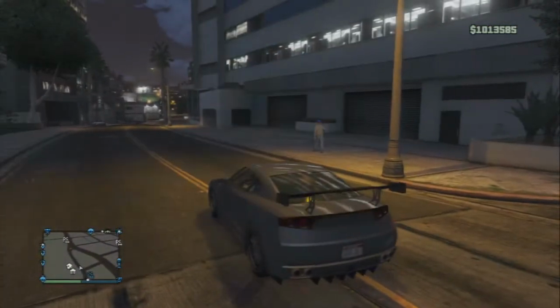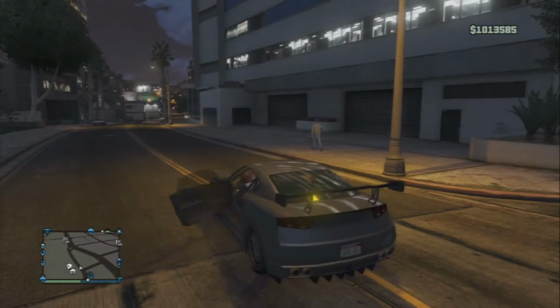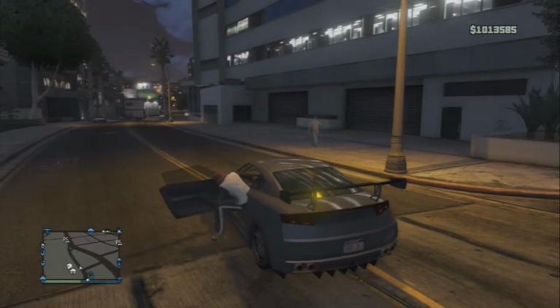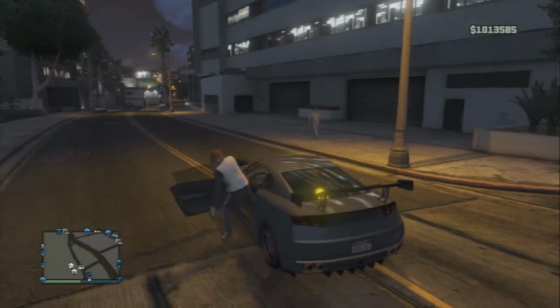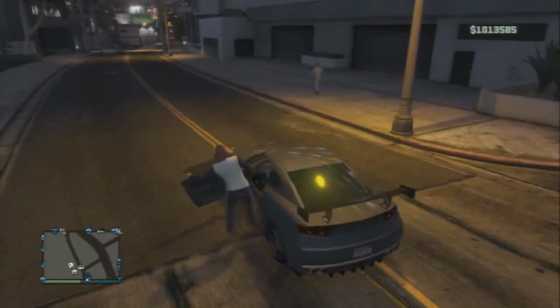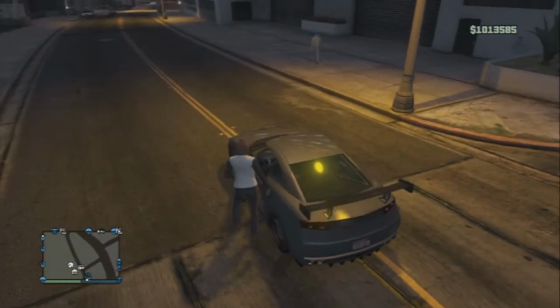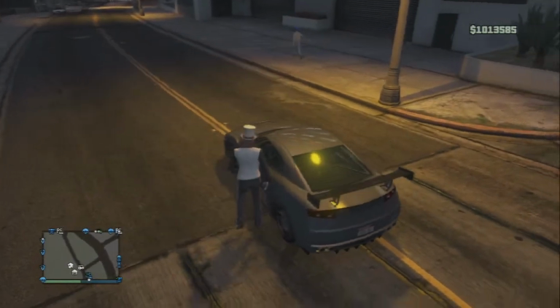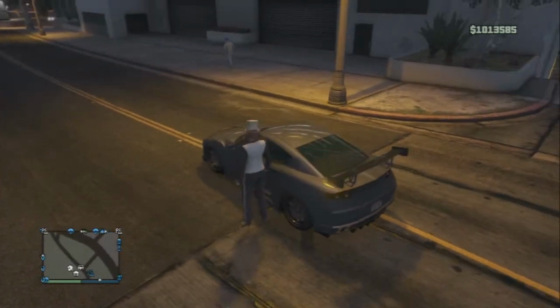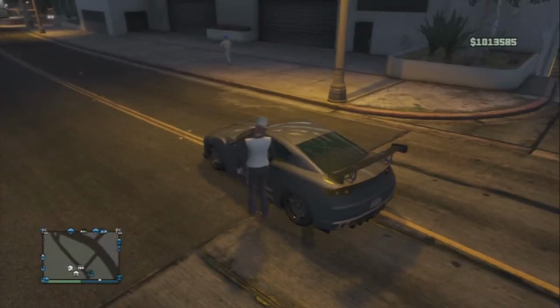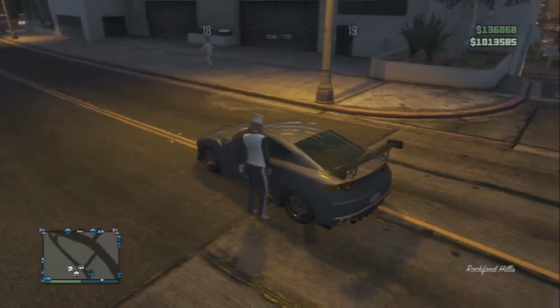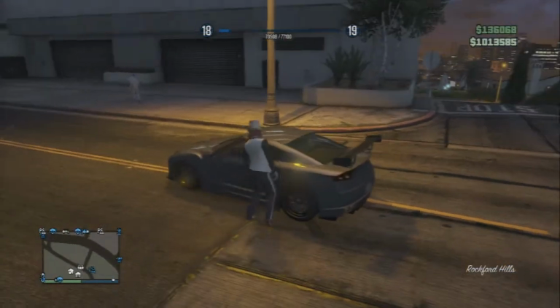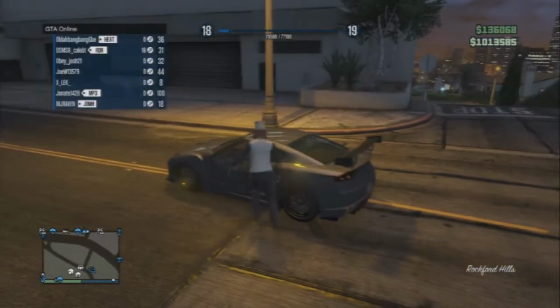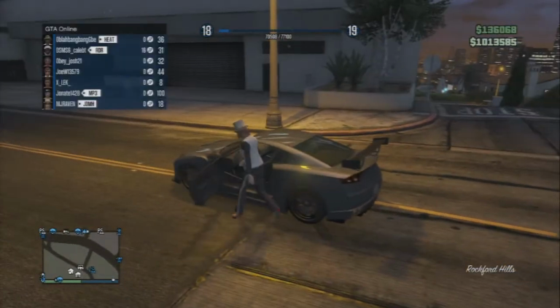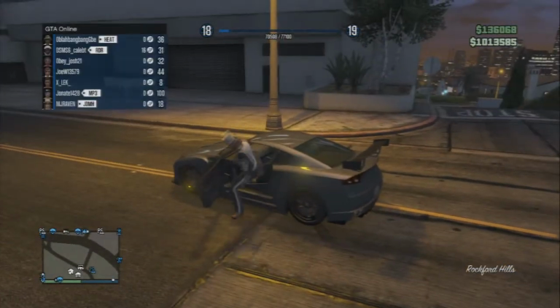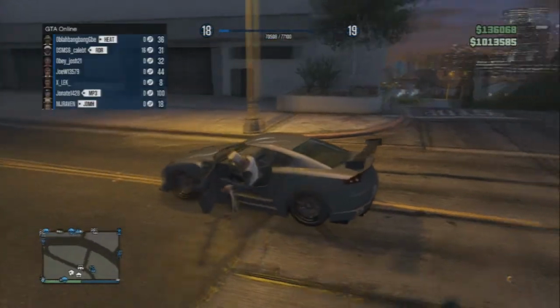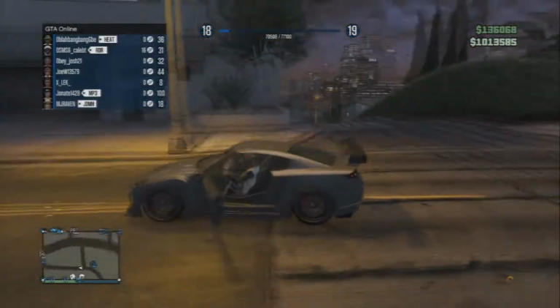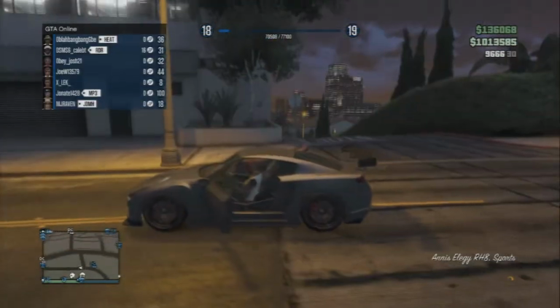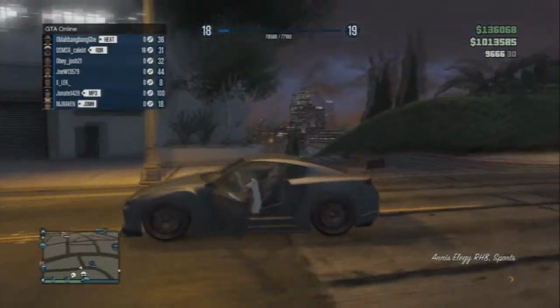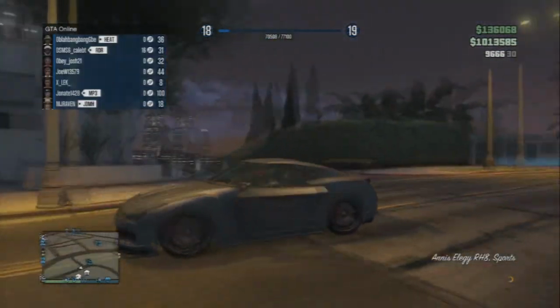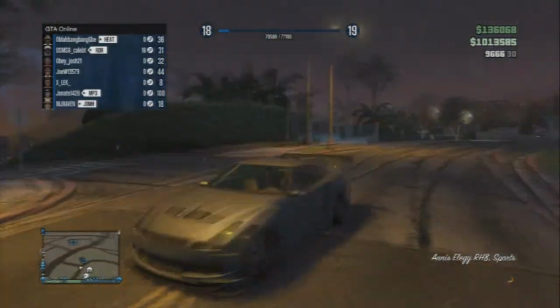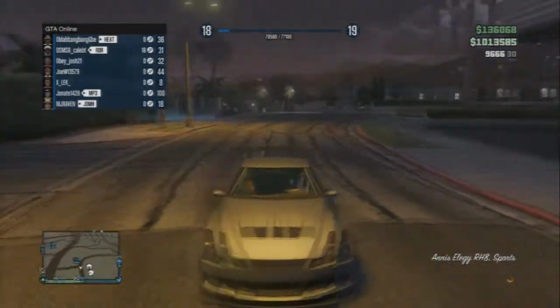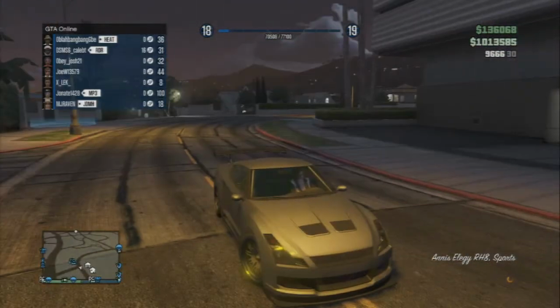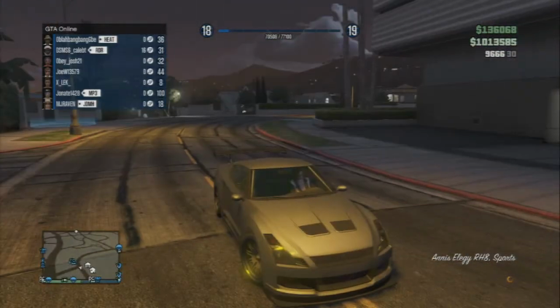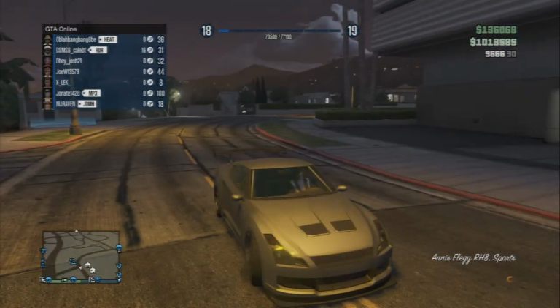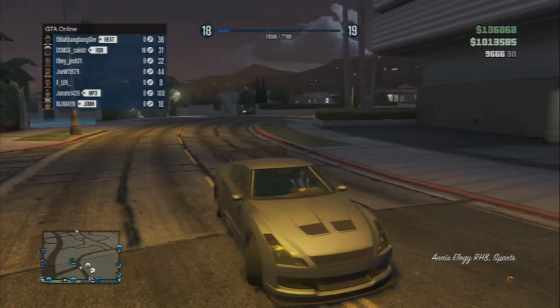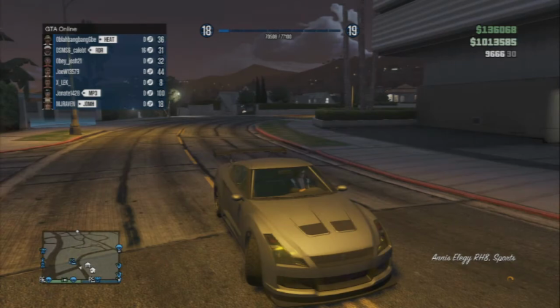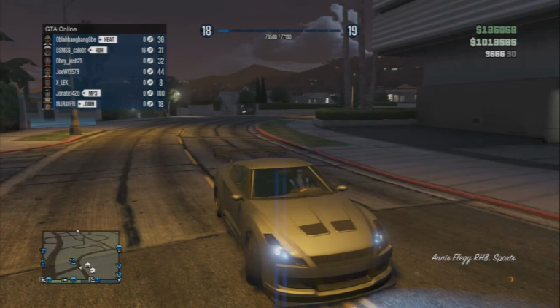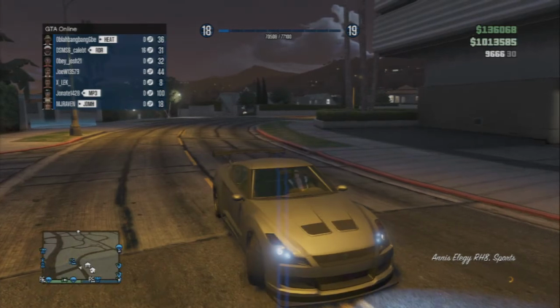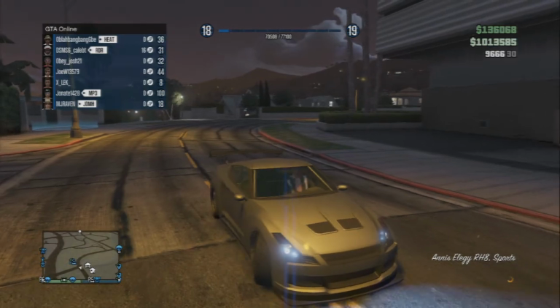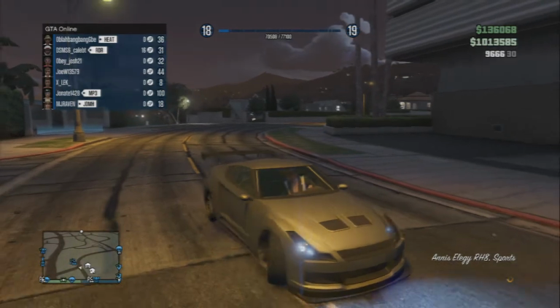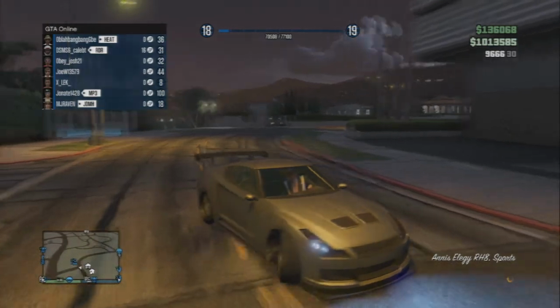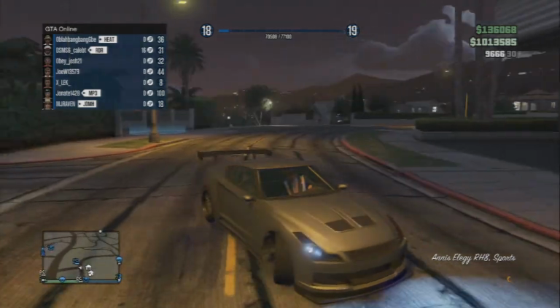Sometimes the car may spawn outside and you'll be kicked out of your car. What happens is you can just run over to that car and it will be fully insured.